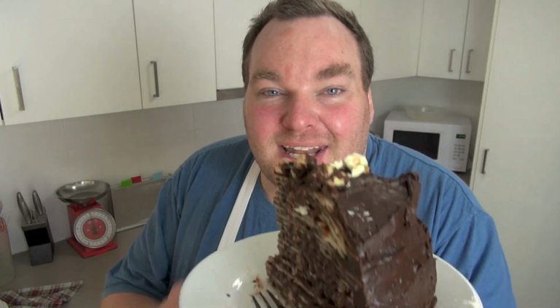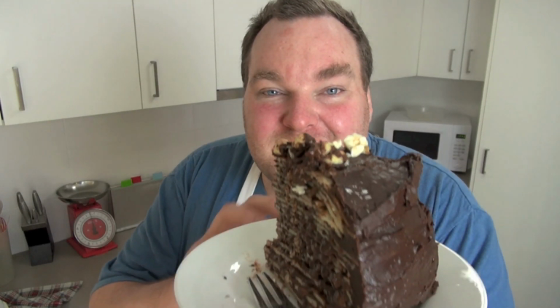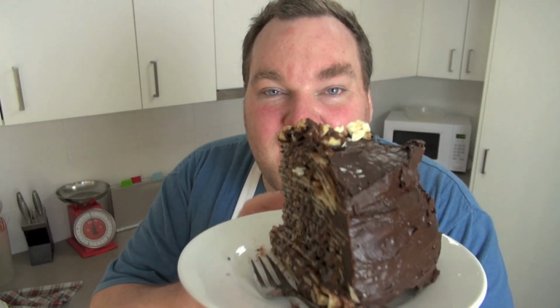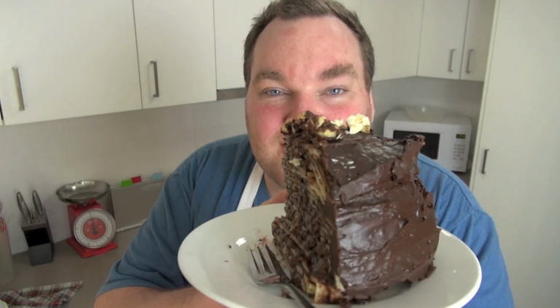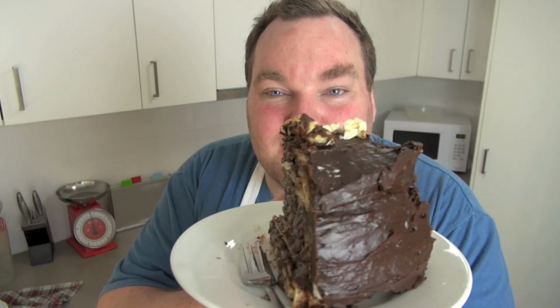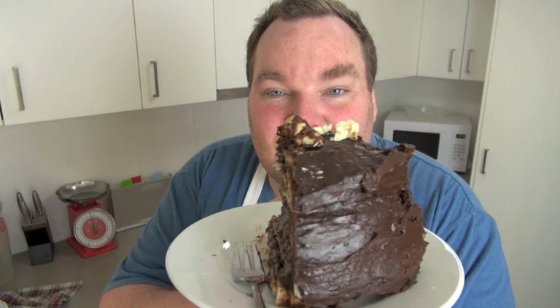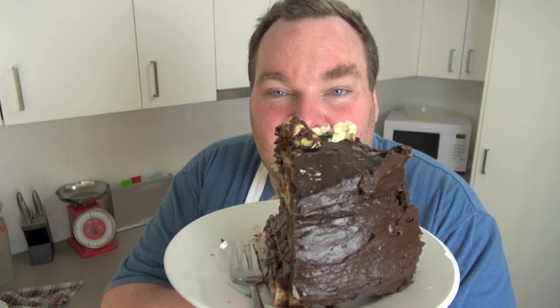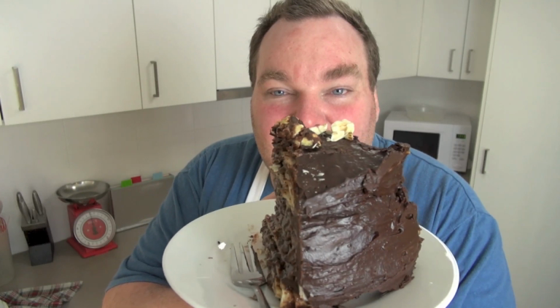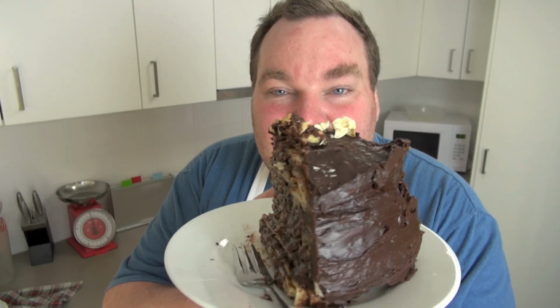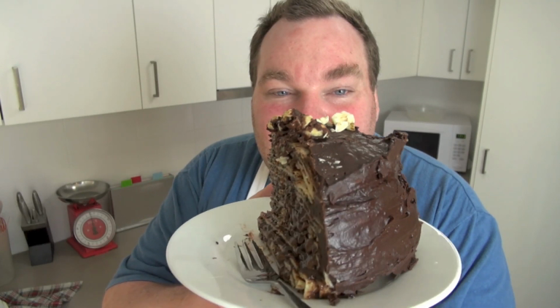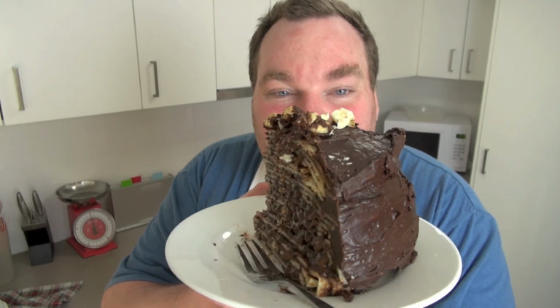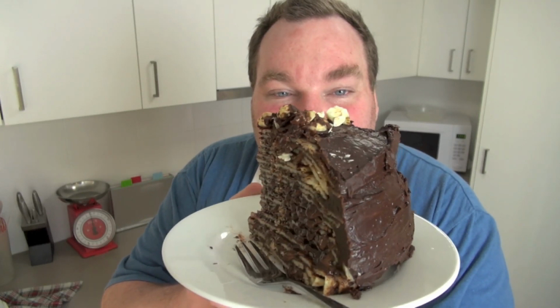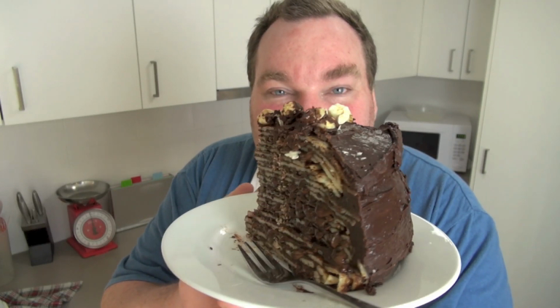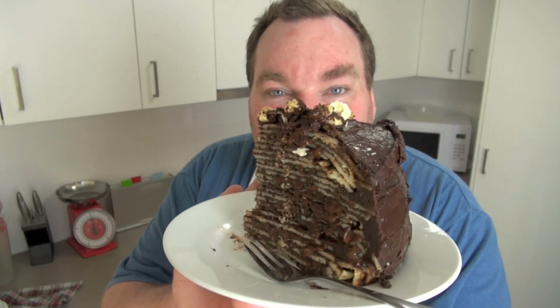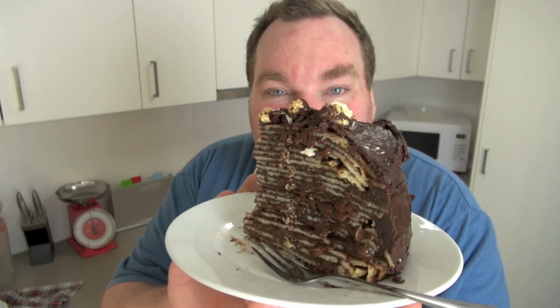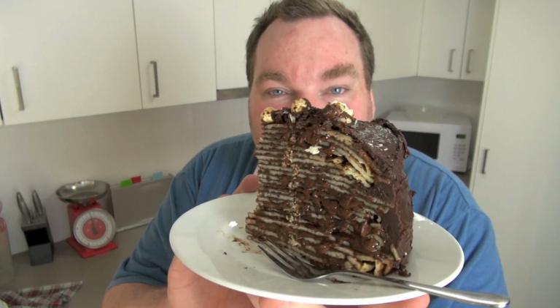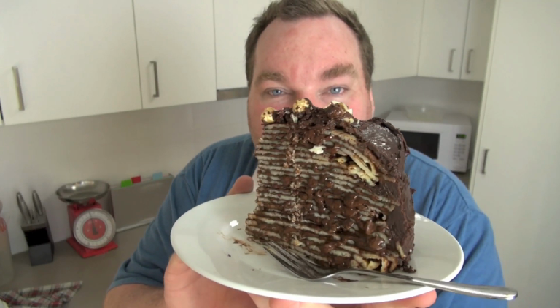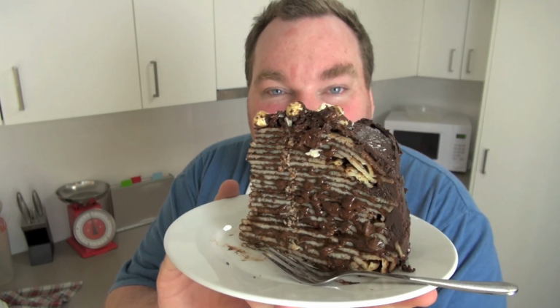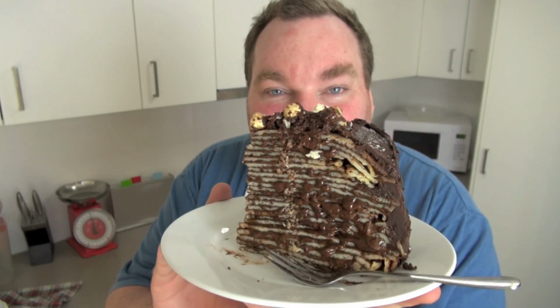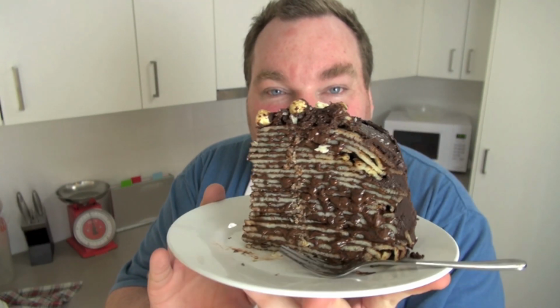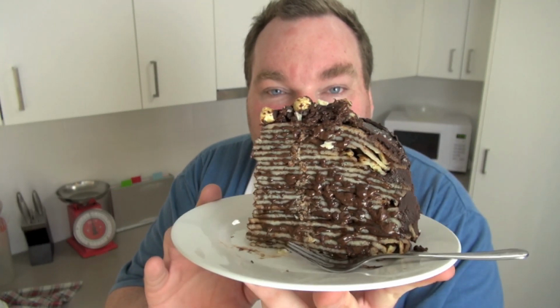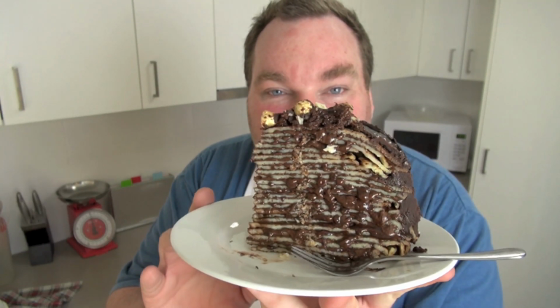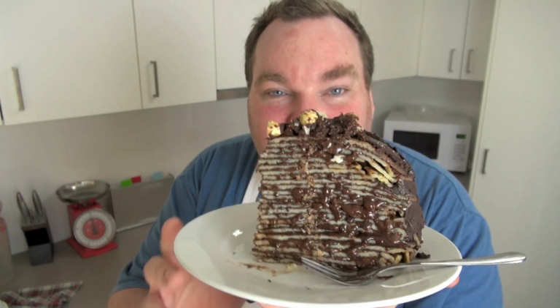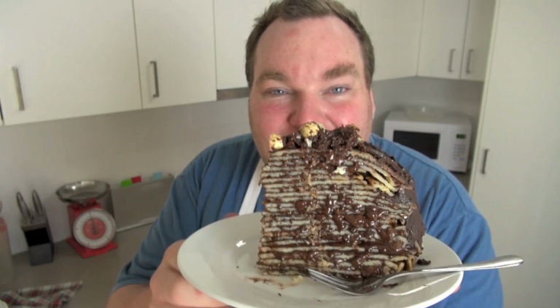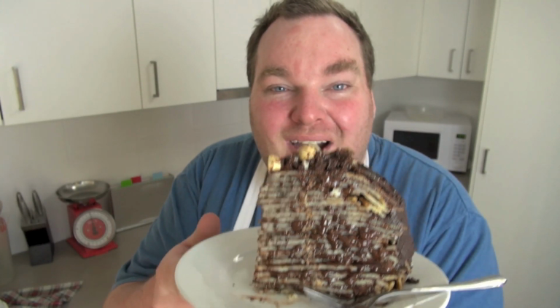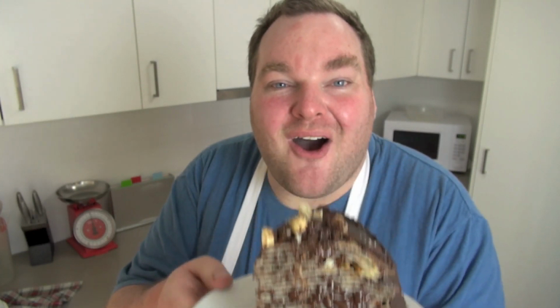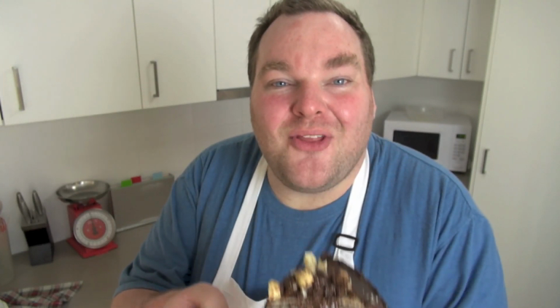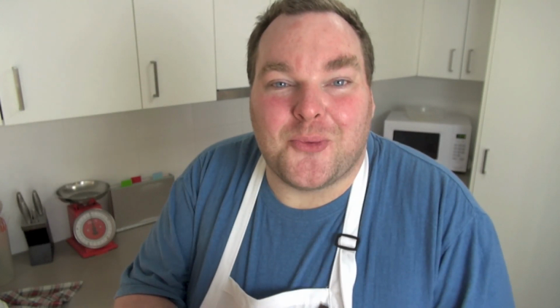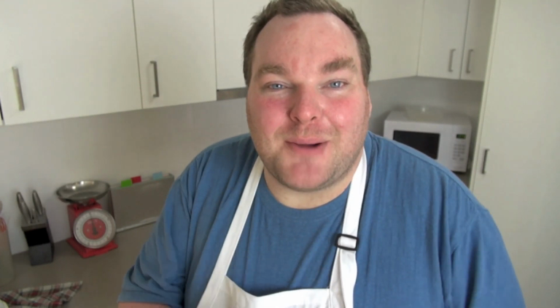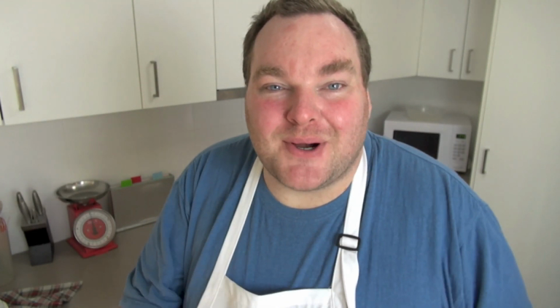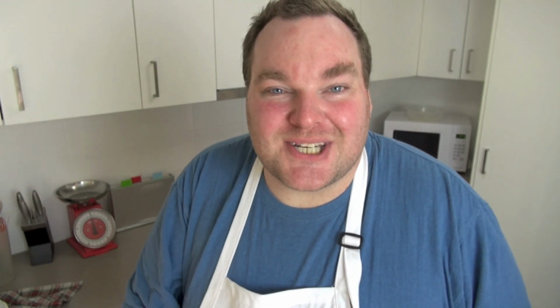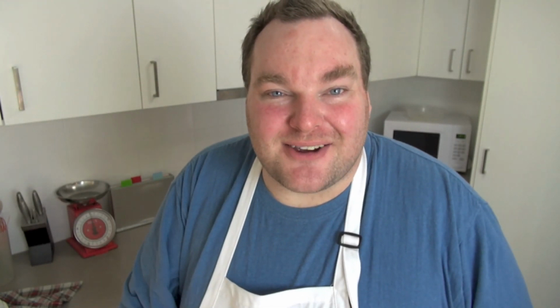Let's have some chocolate Nutella hazelnut crepe cake on the One Pot Chef.